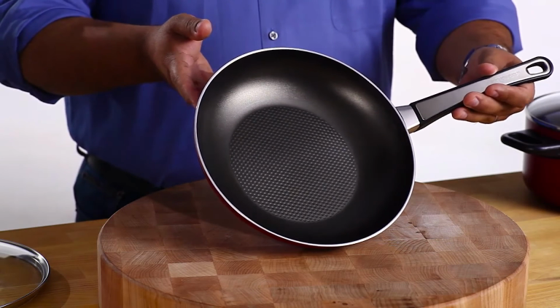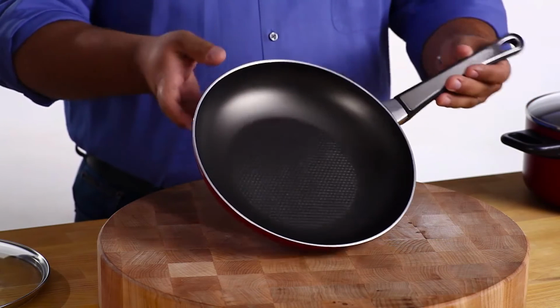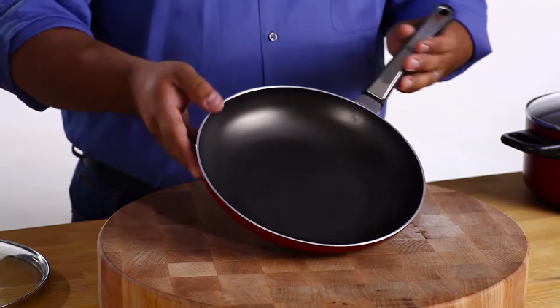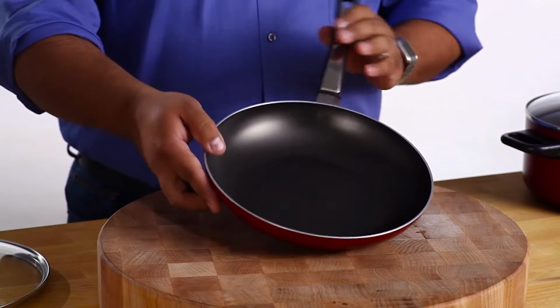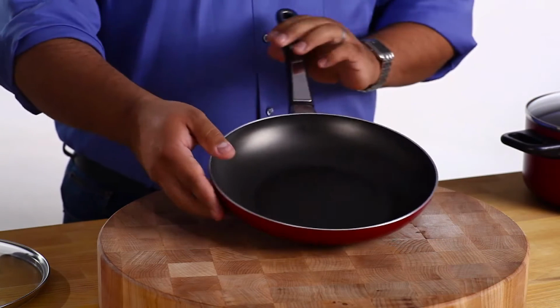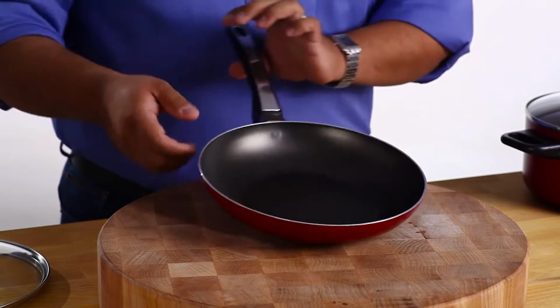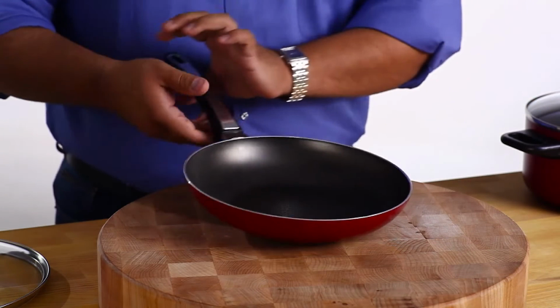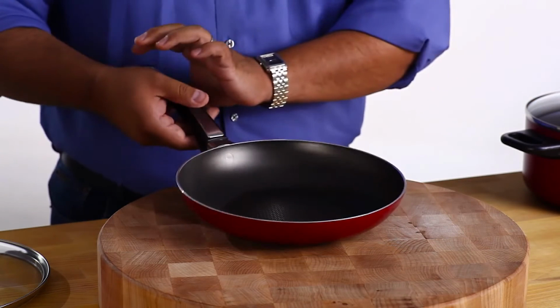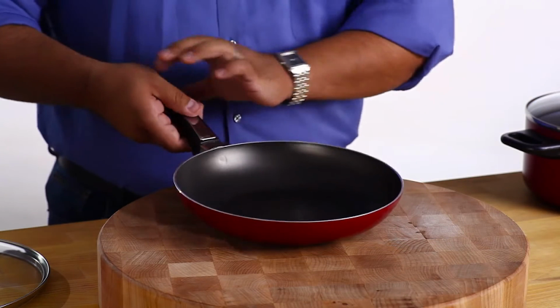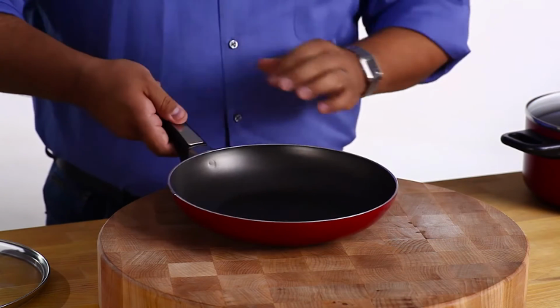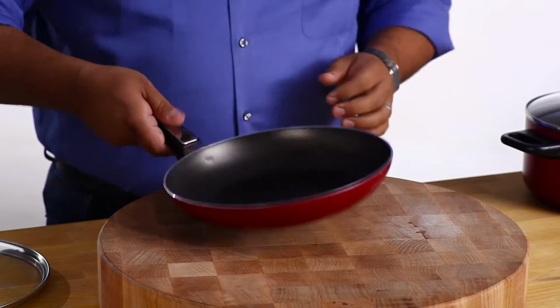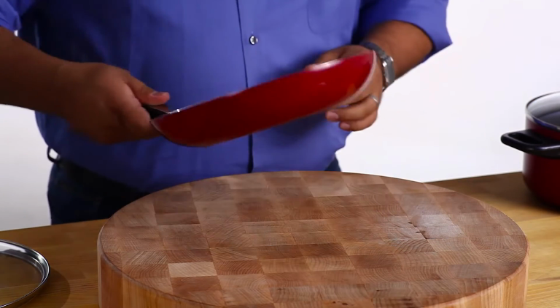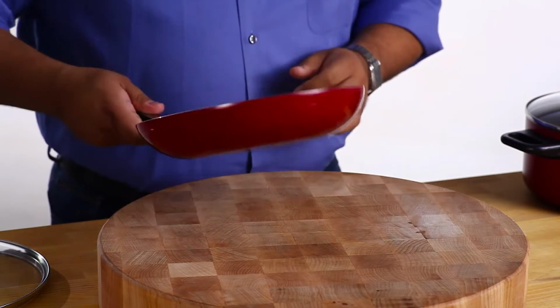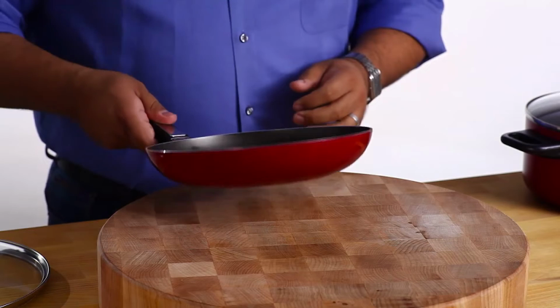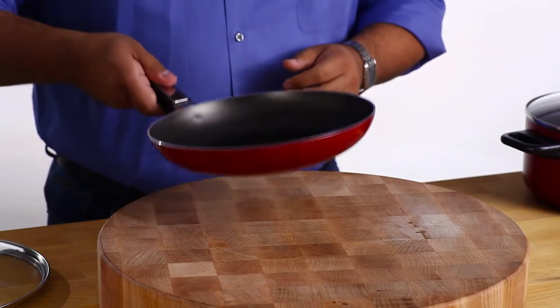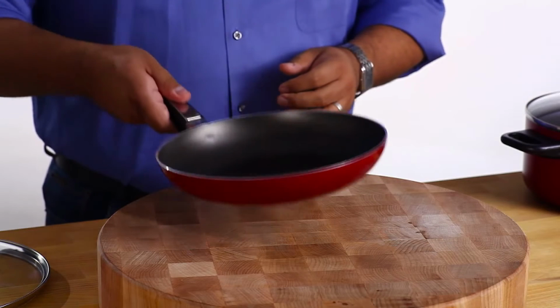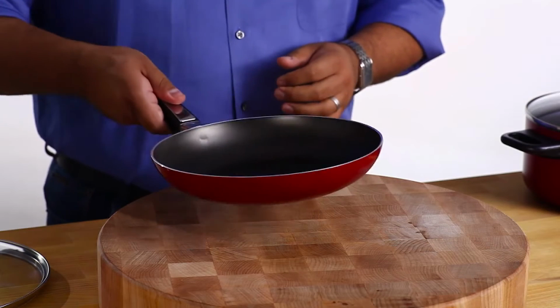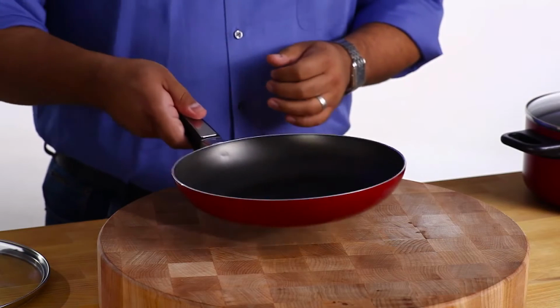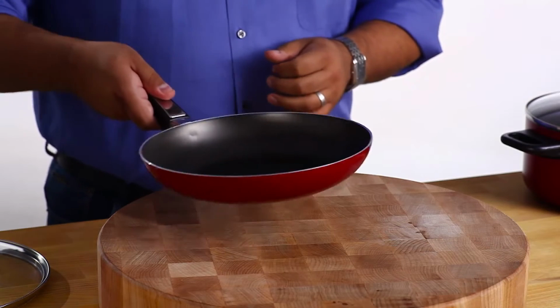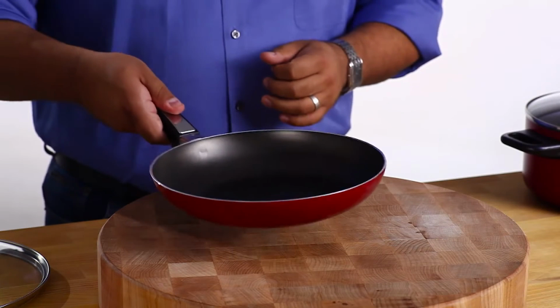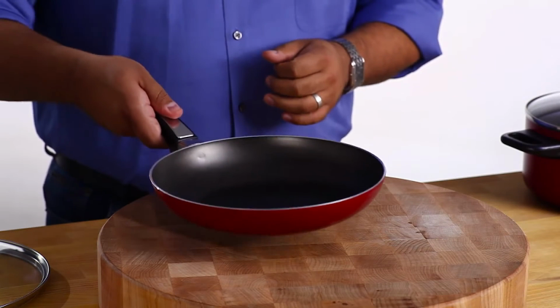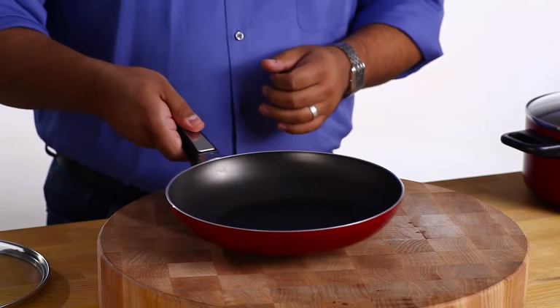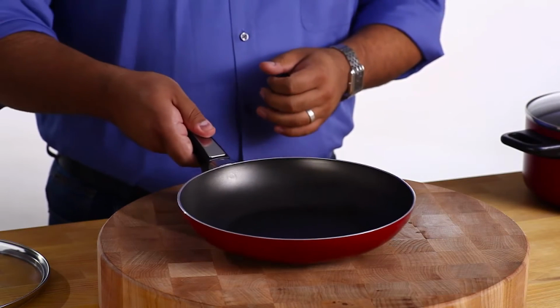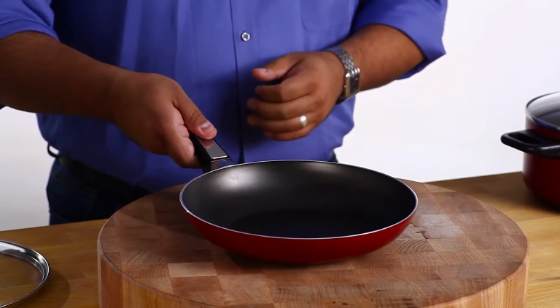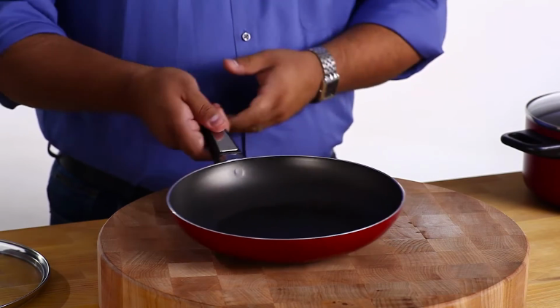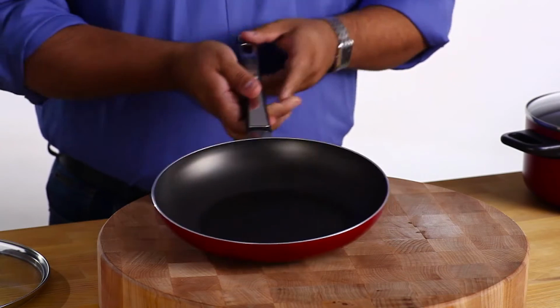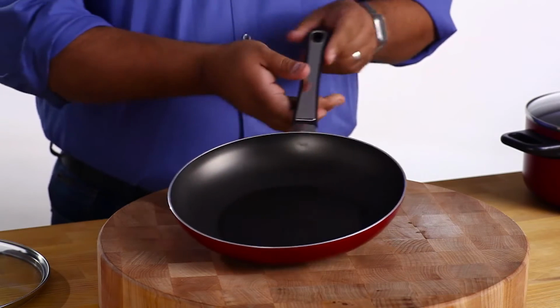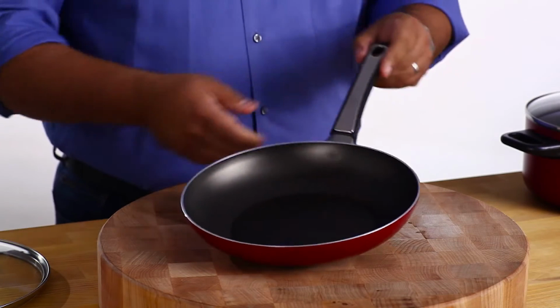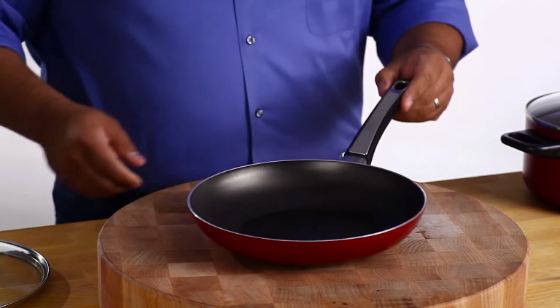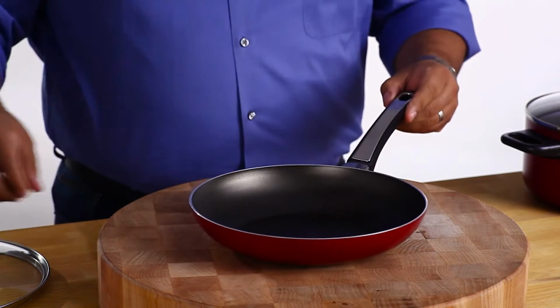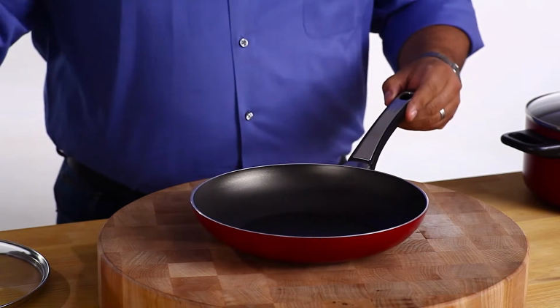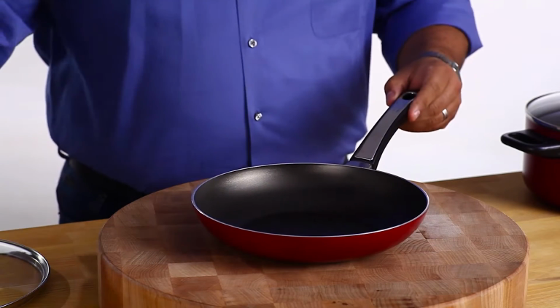The result is food that is beautifully browned, not burned. The handles are comfortable and feel secure in your hand. Everything is oven safe to 350 degrees.